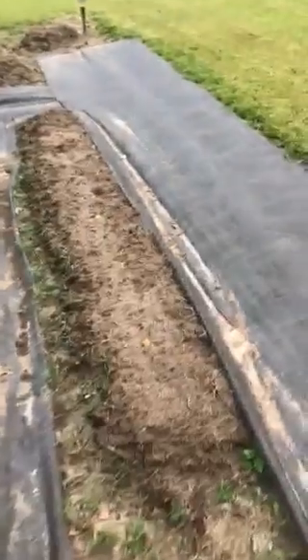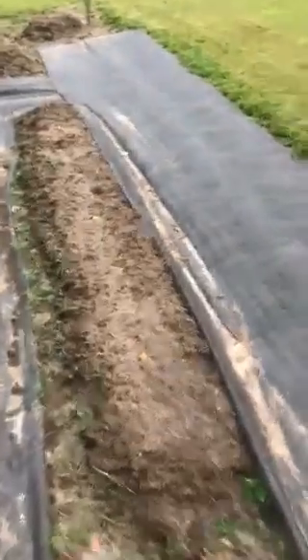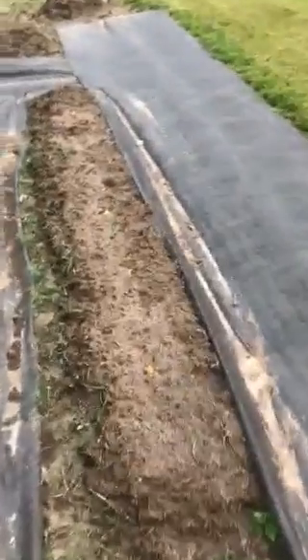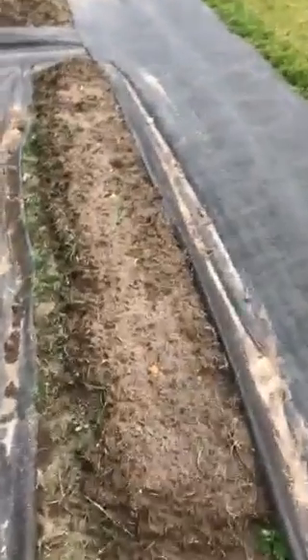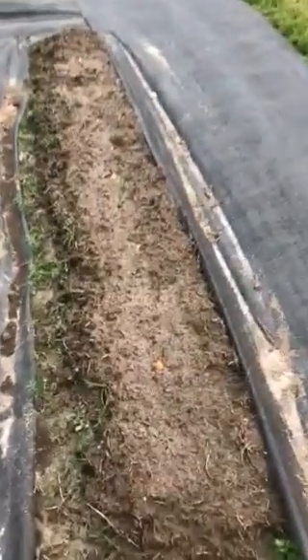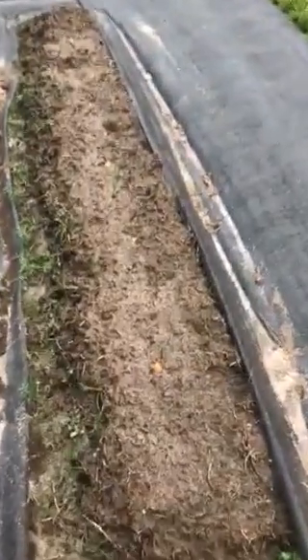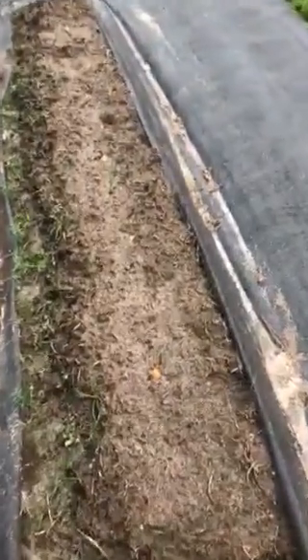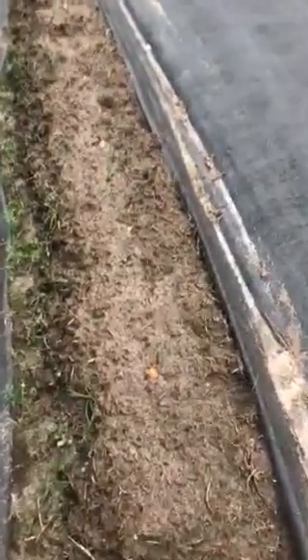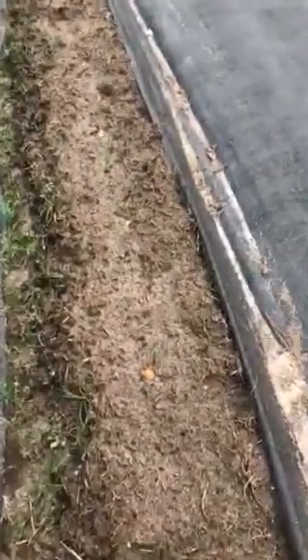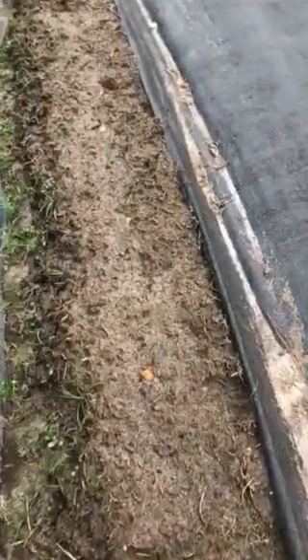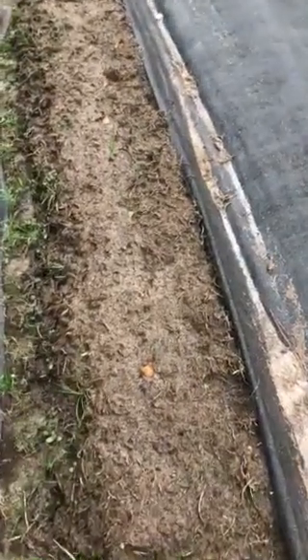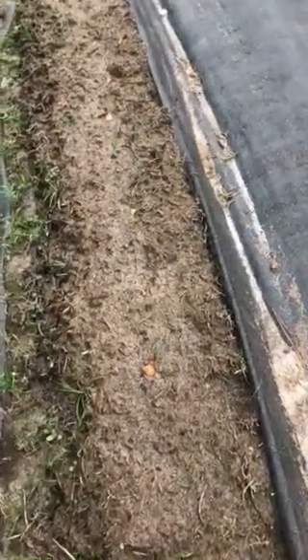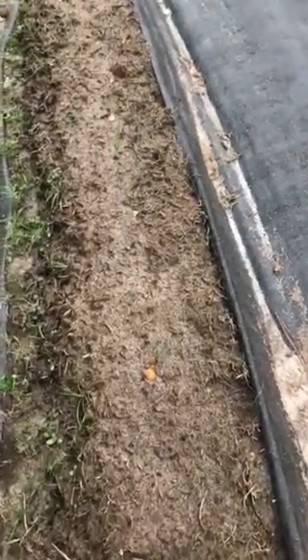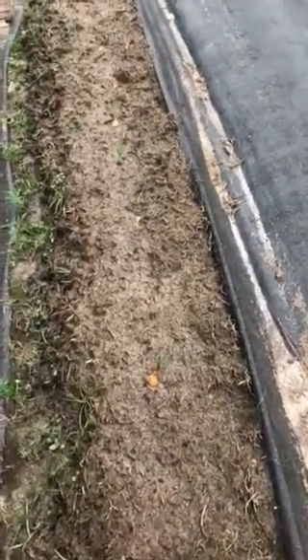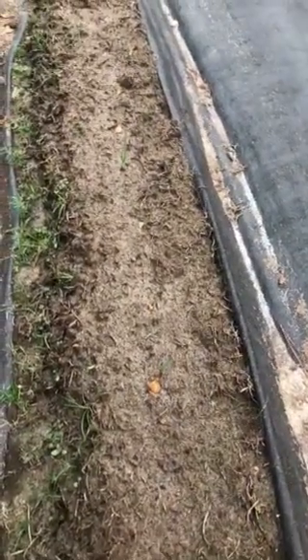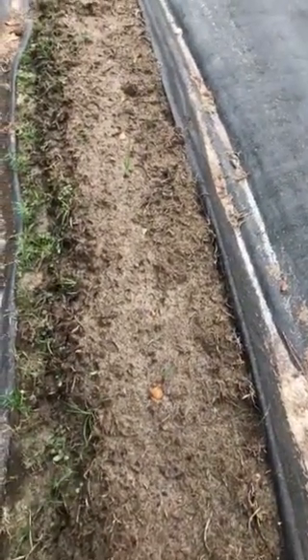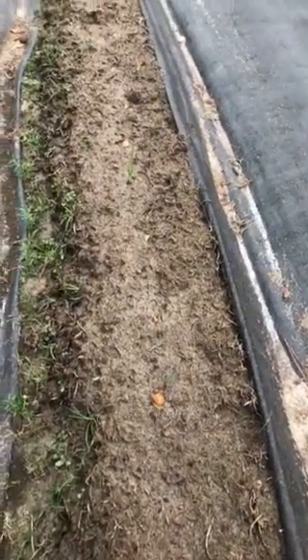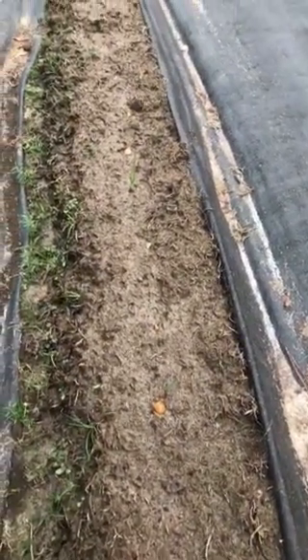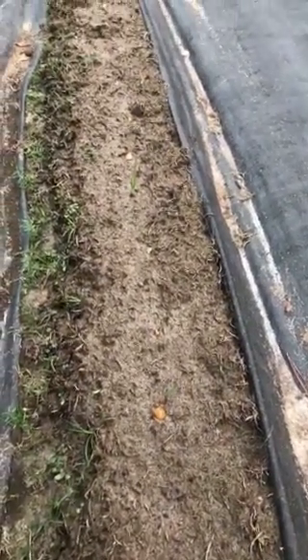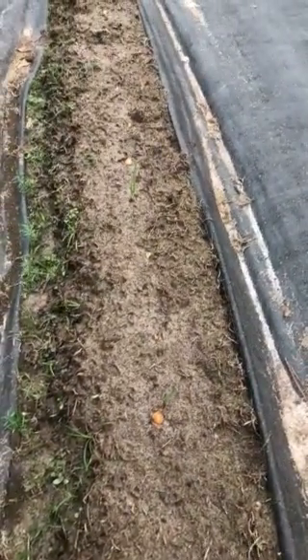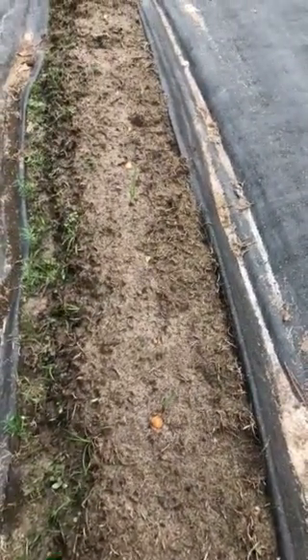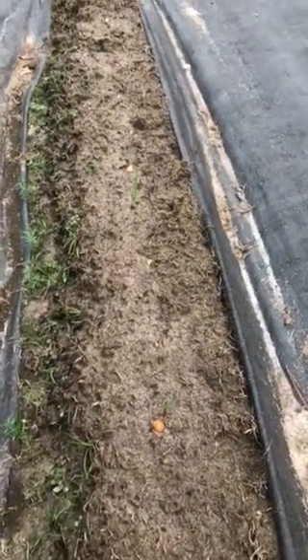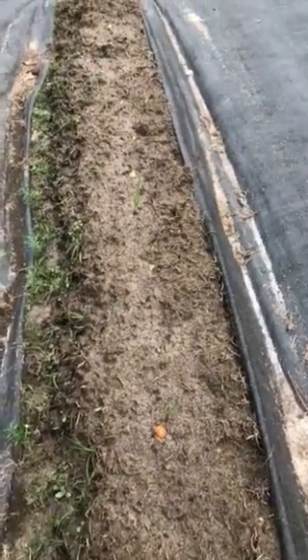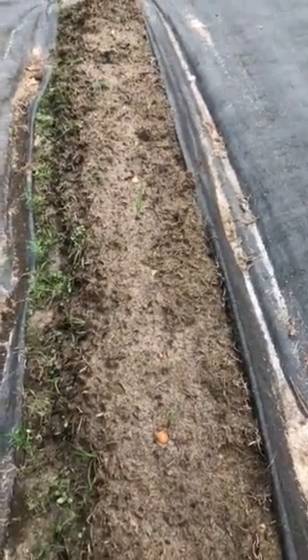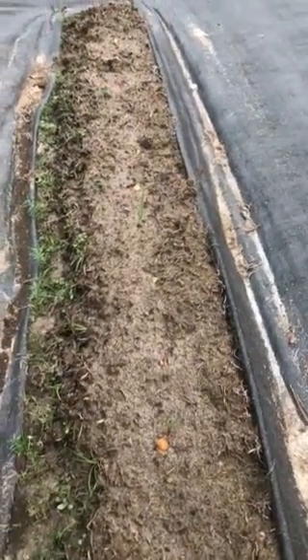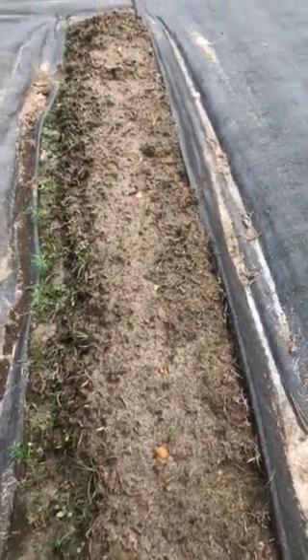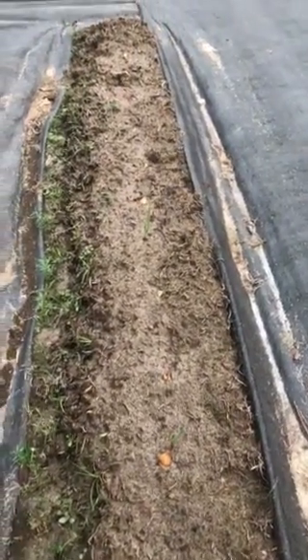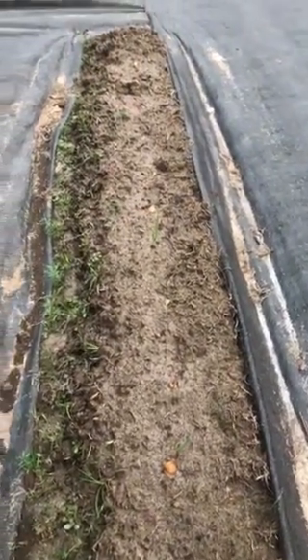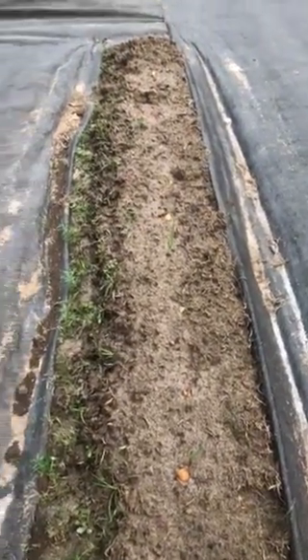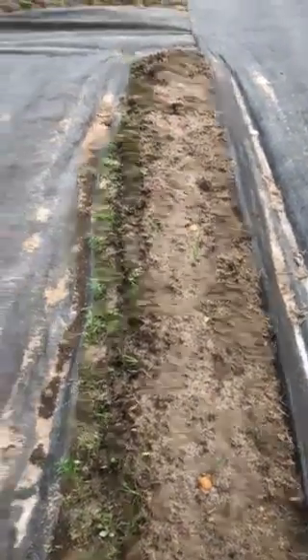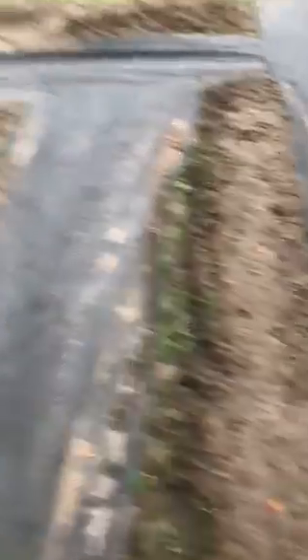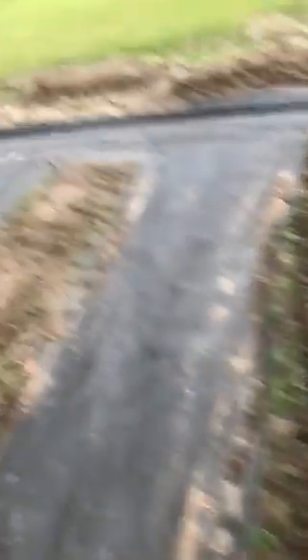Onion sets are starting to sprout a little bit.